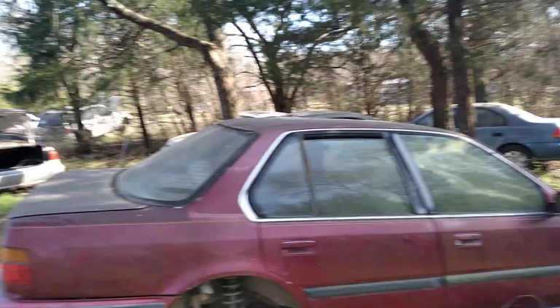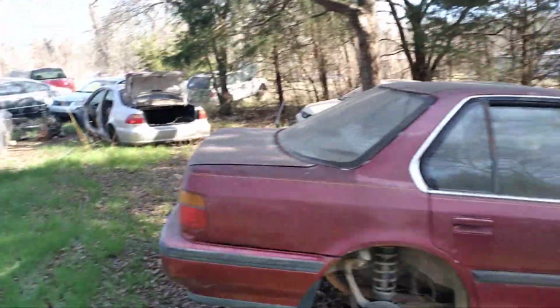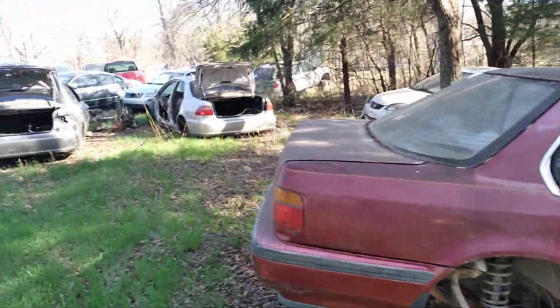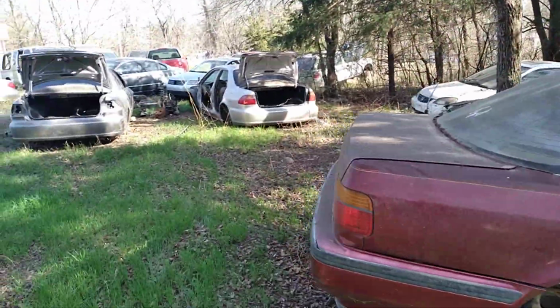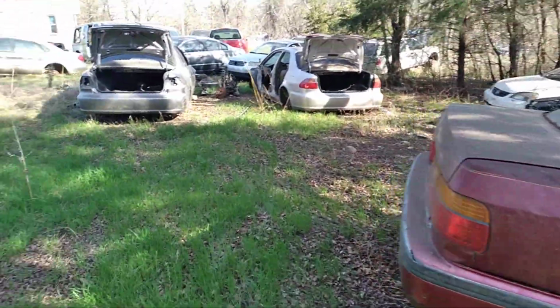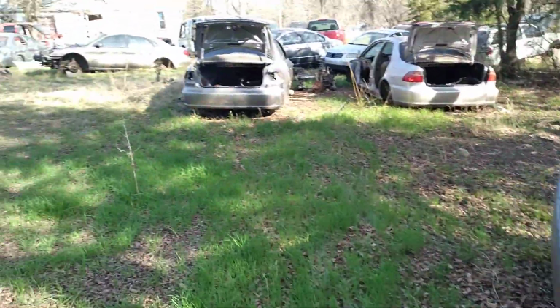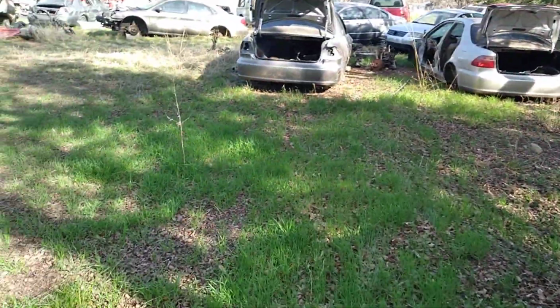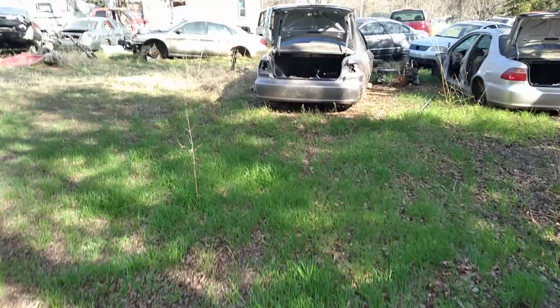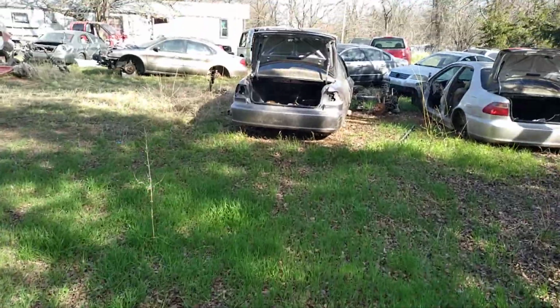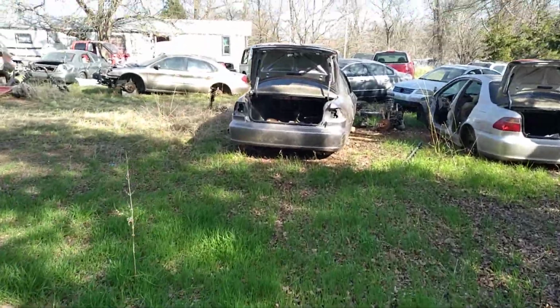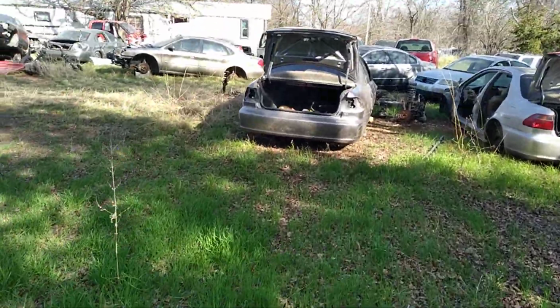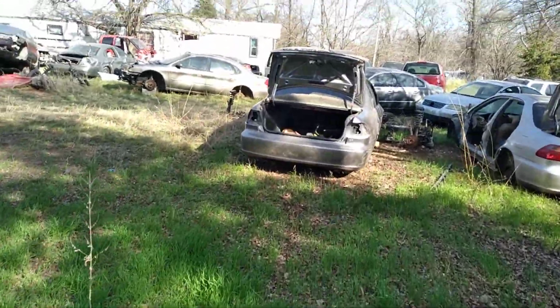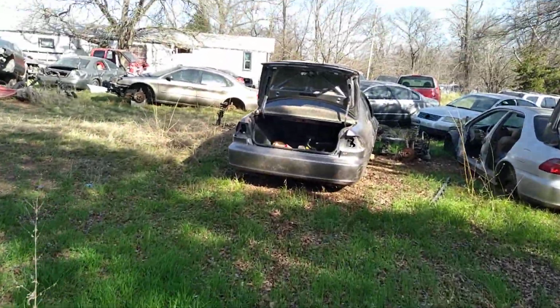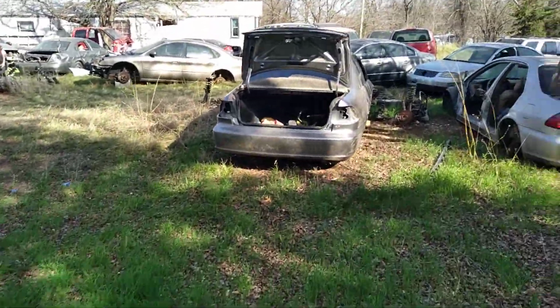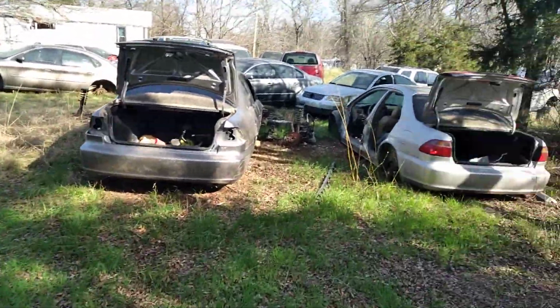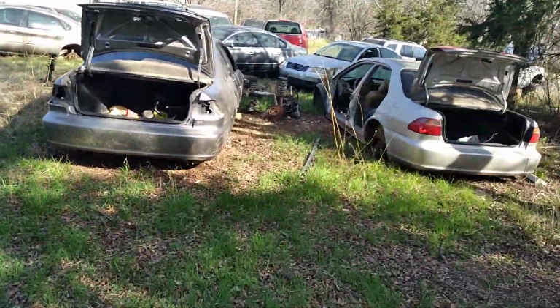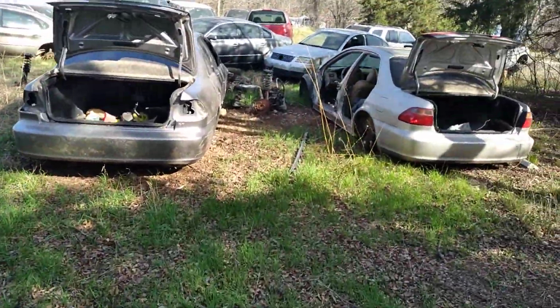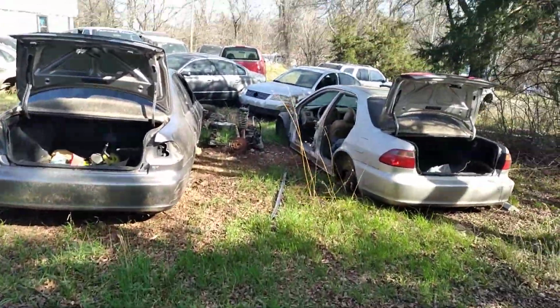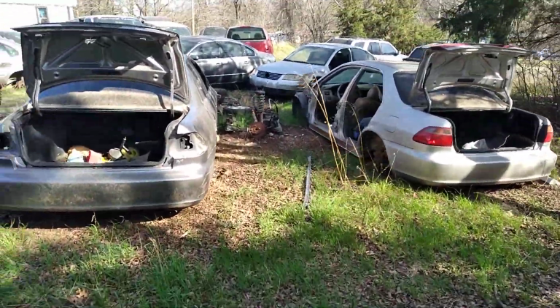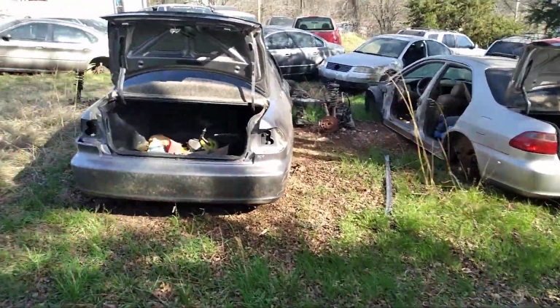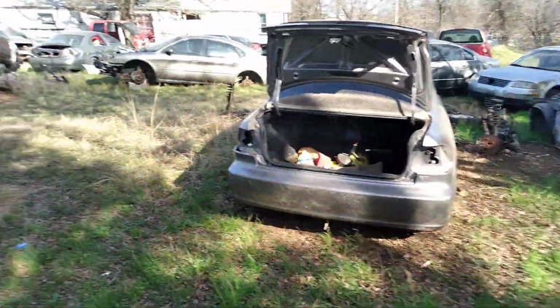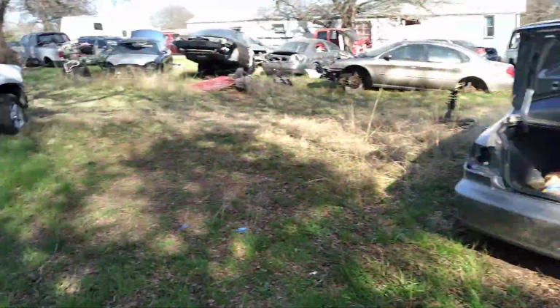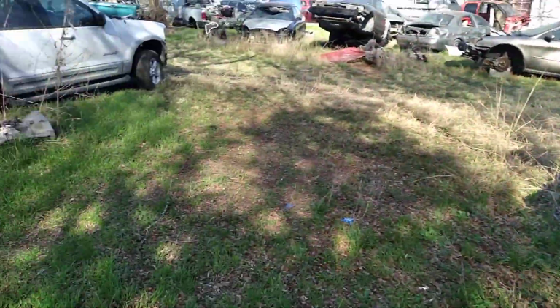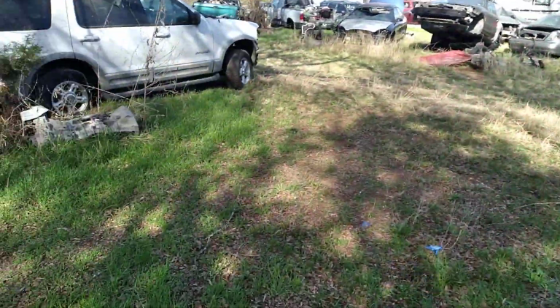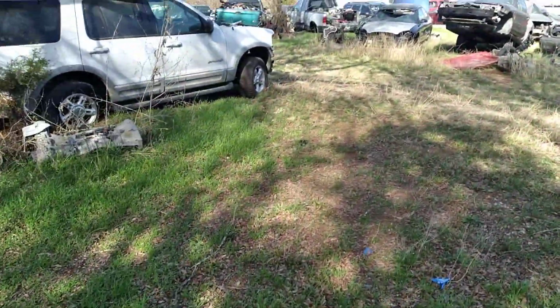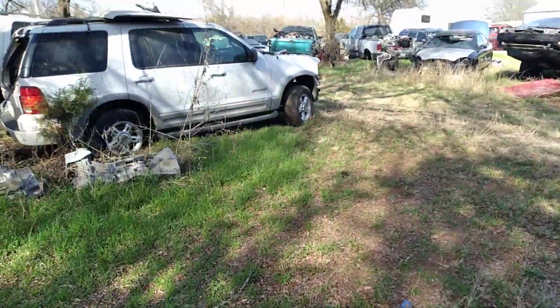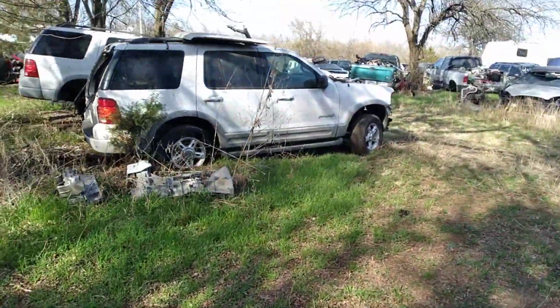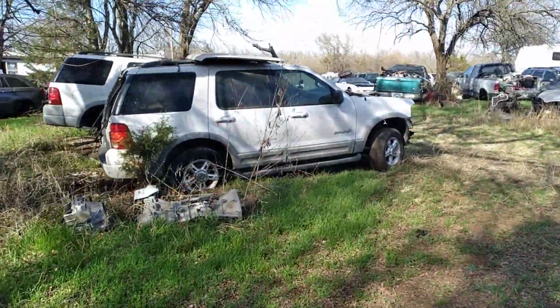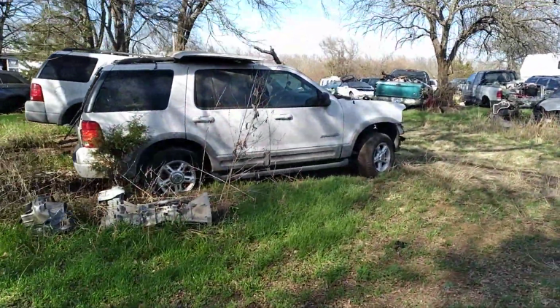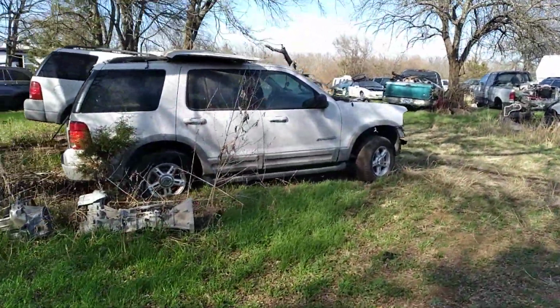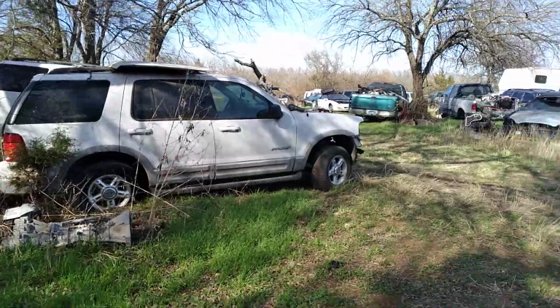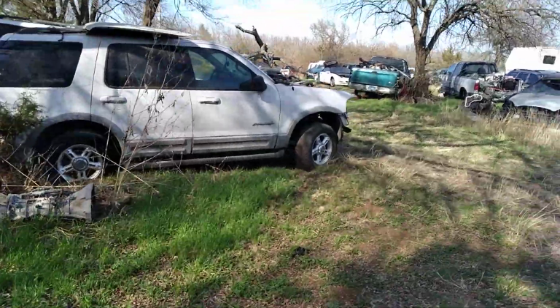But for now this is only half the property that has cars on it. I'll show you the other half later.